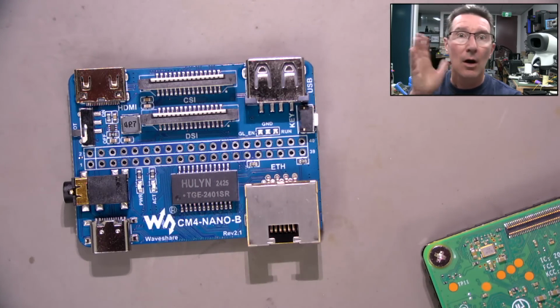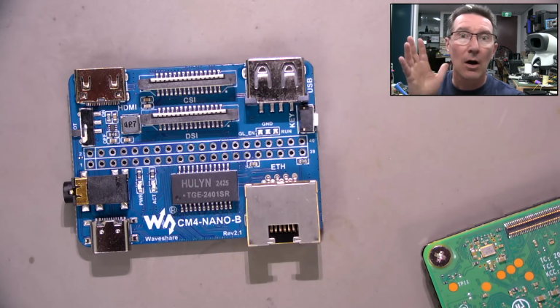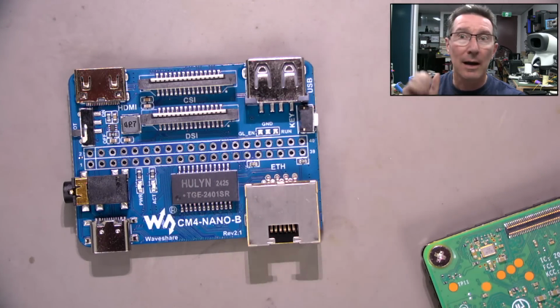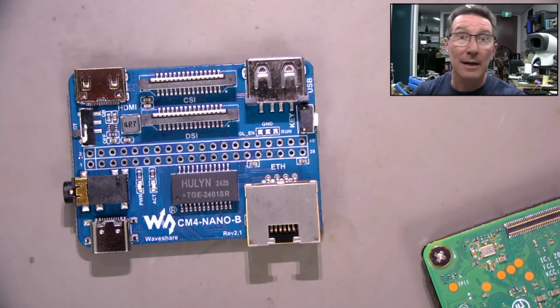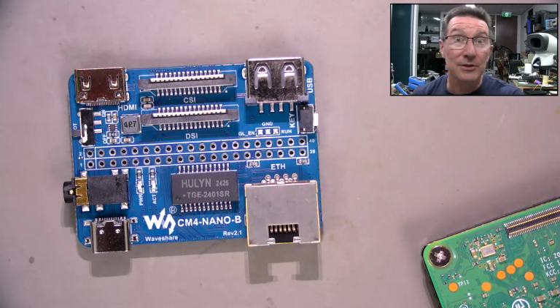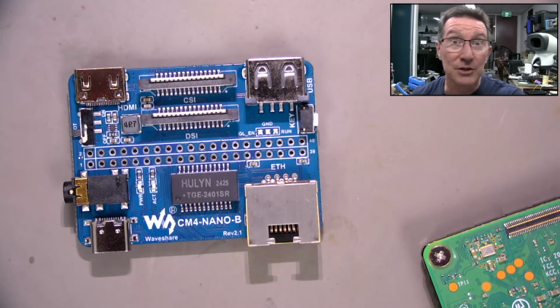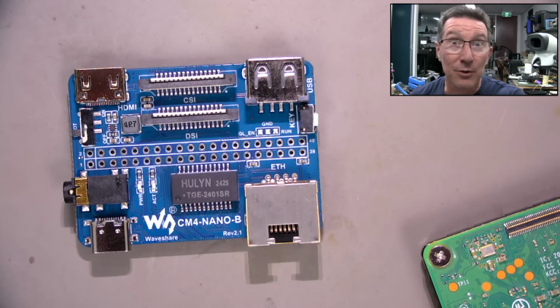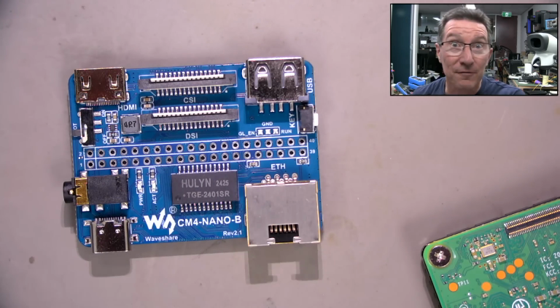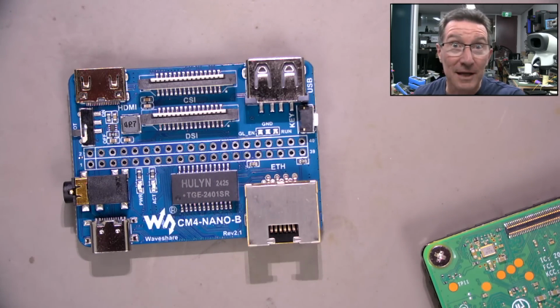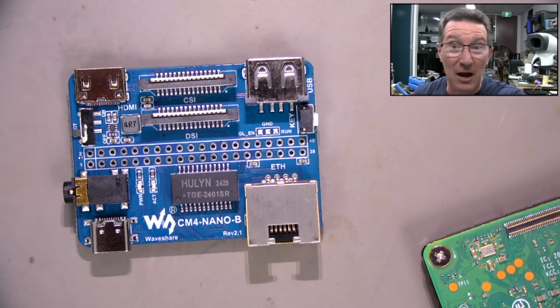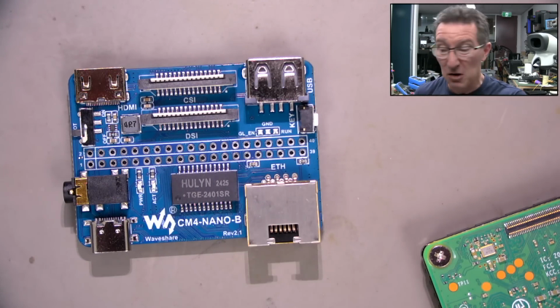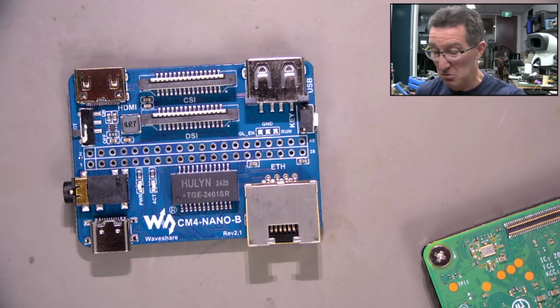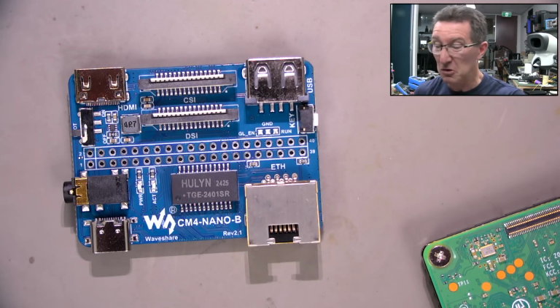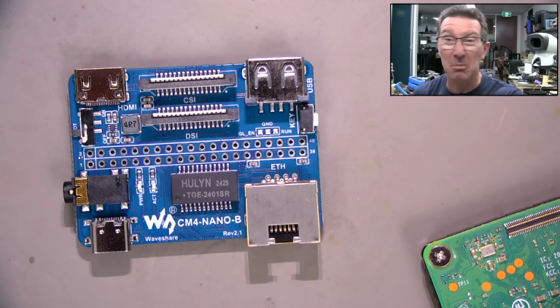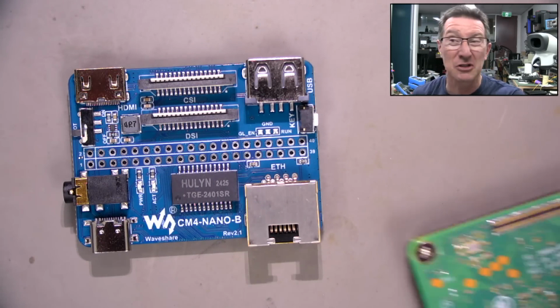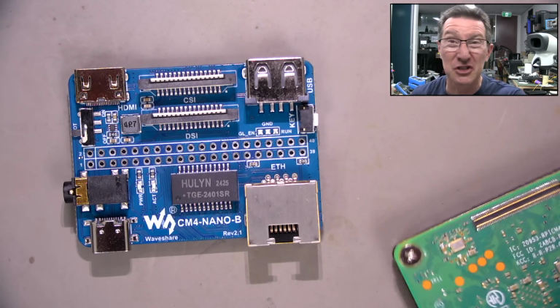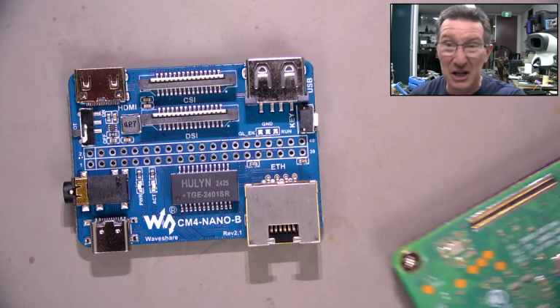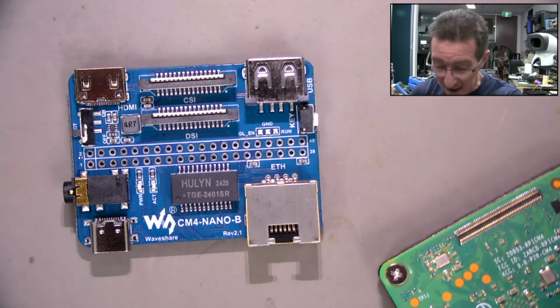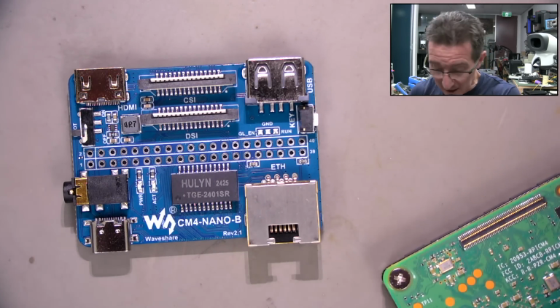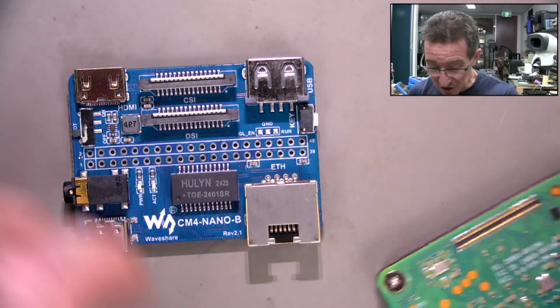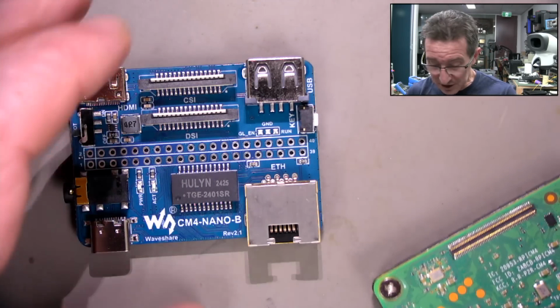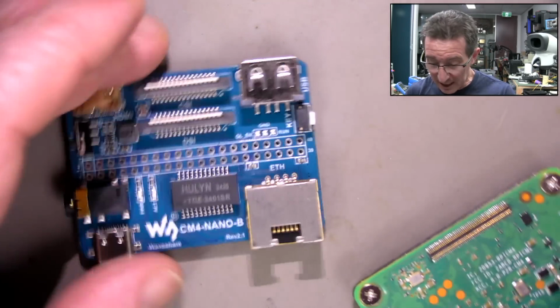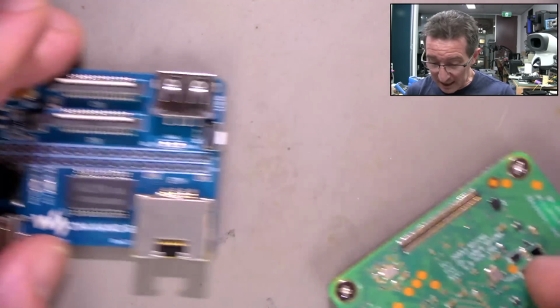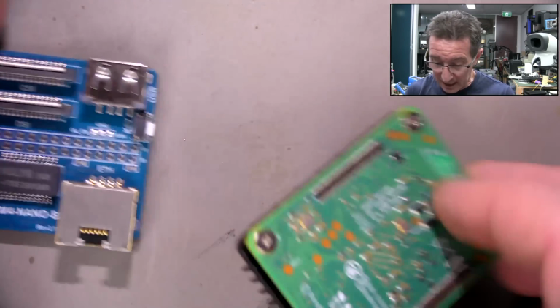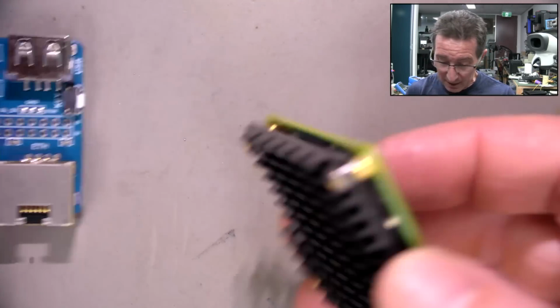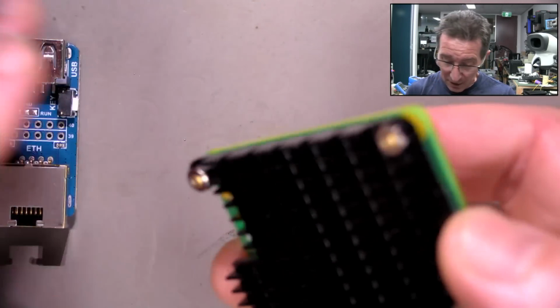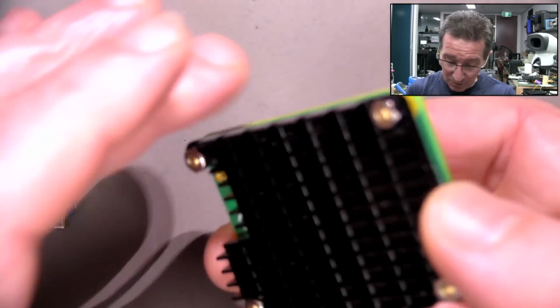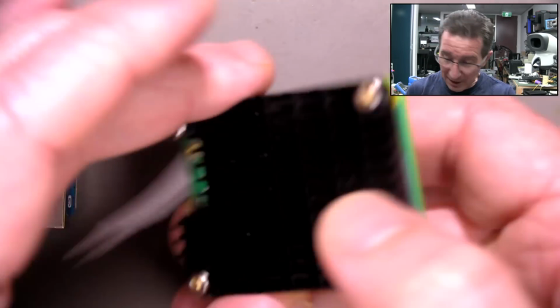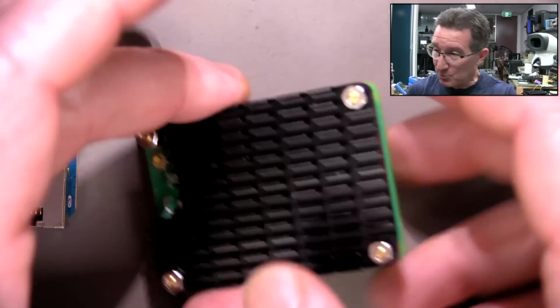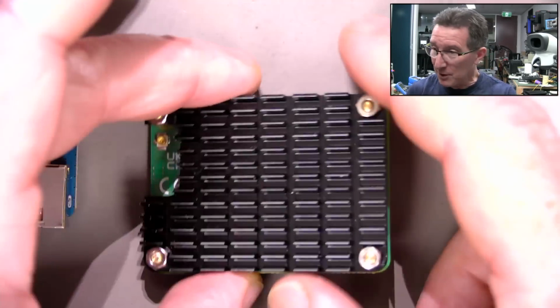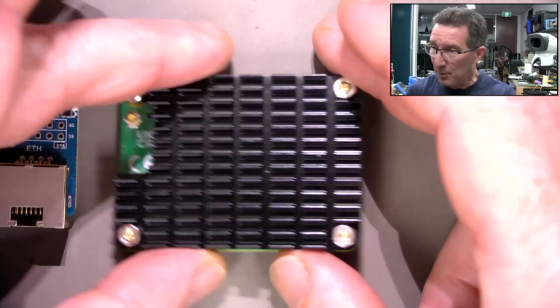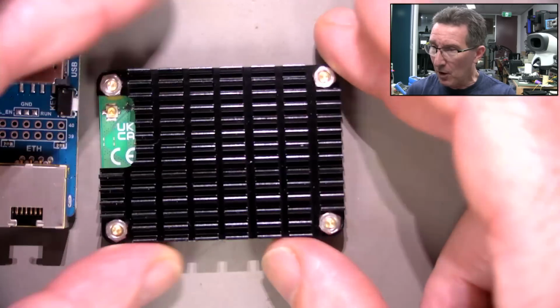Hi, just a quick video. Not much to see here — just a Raspberry Pi.